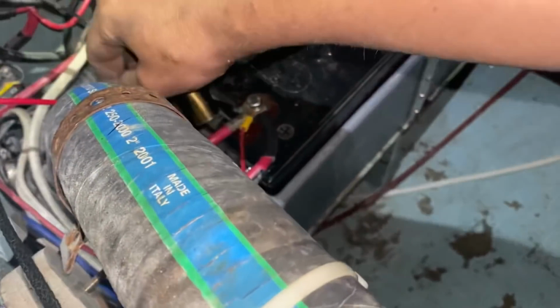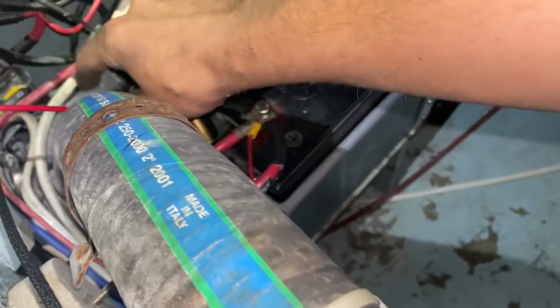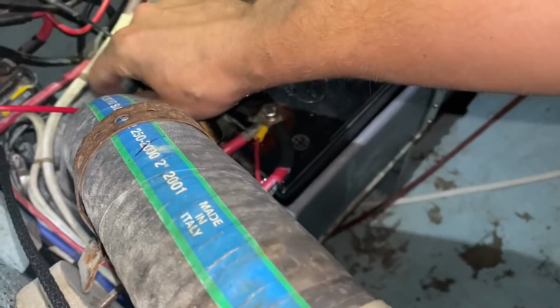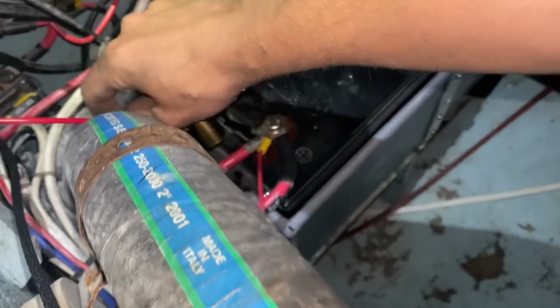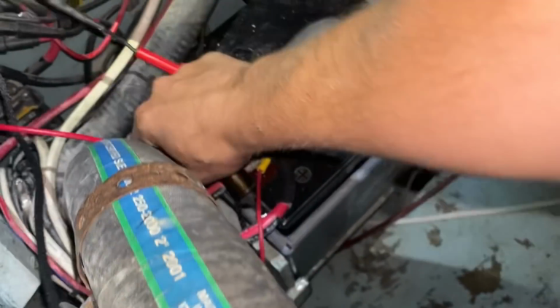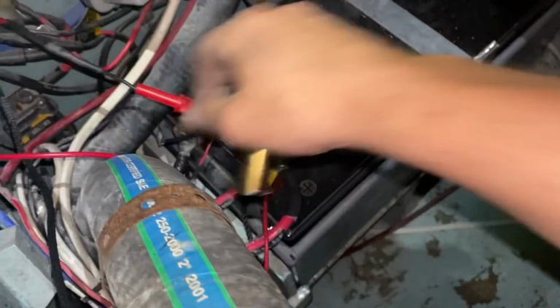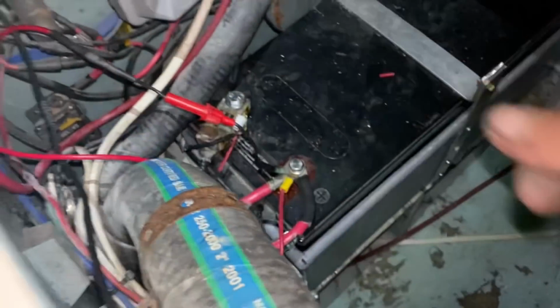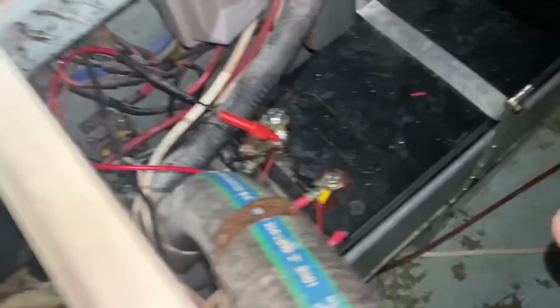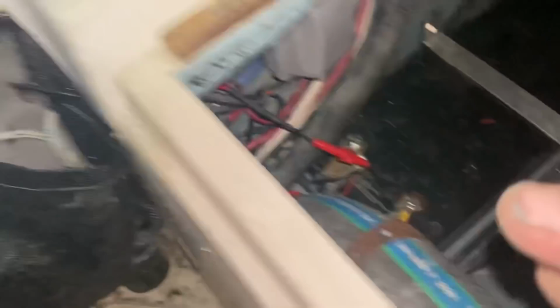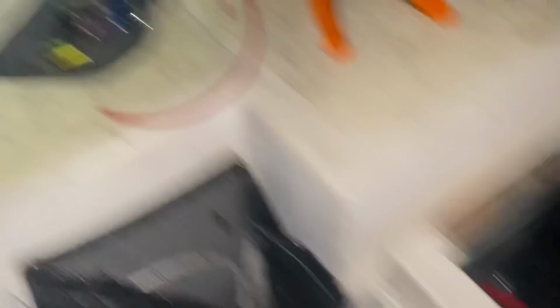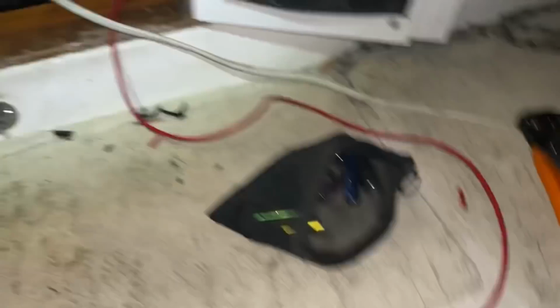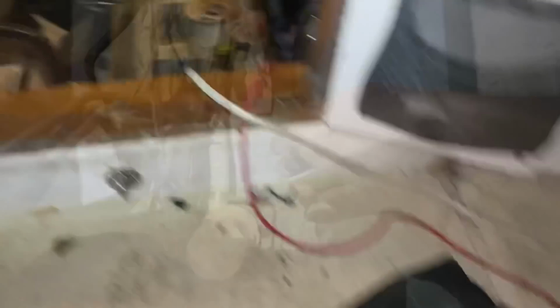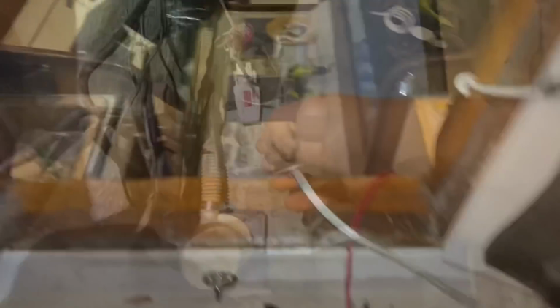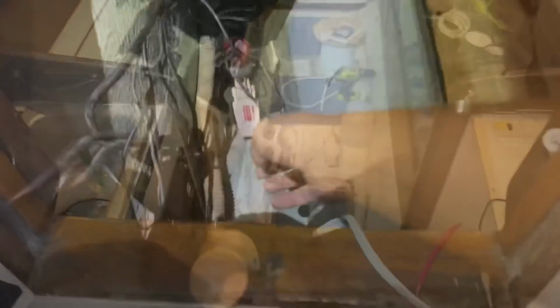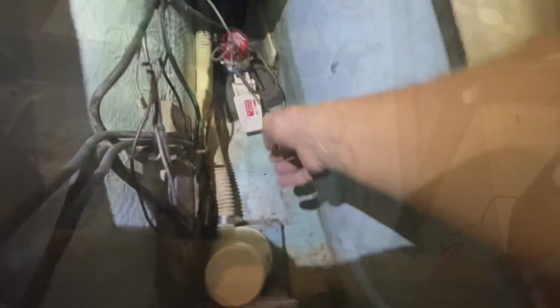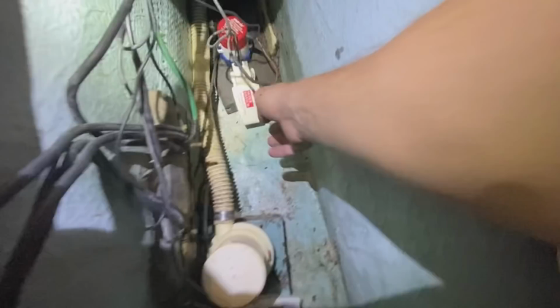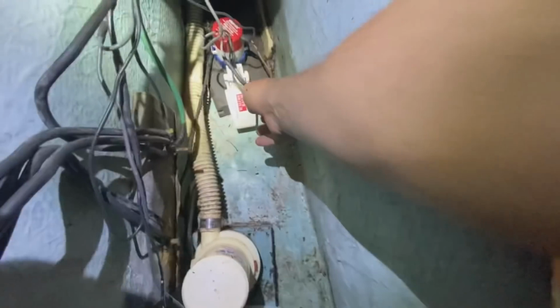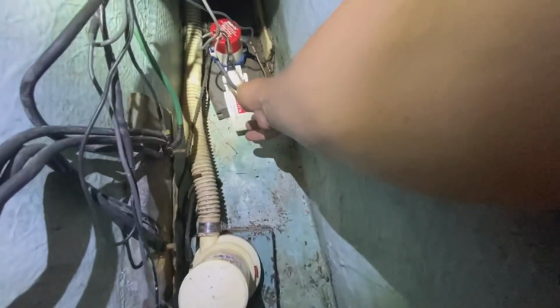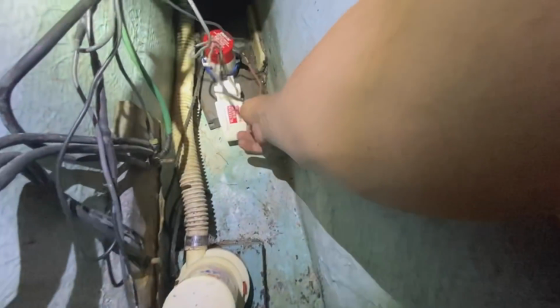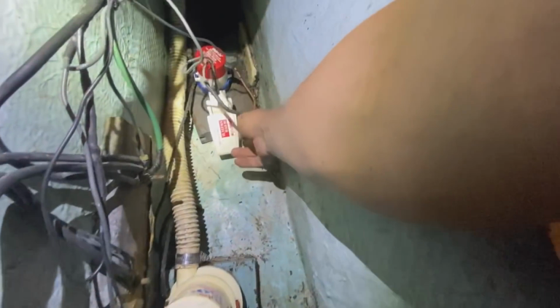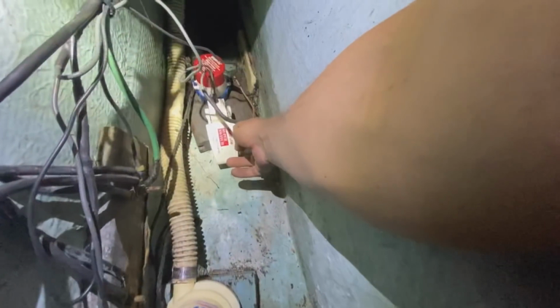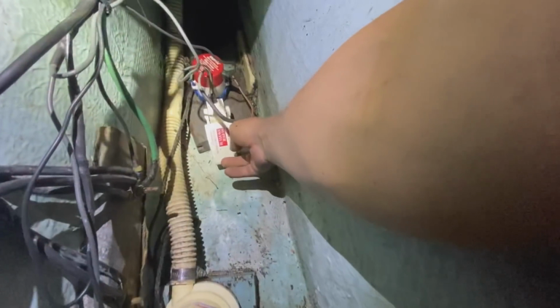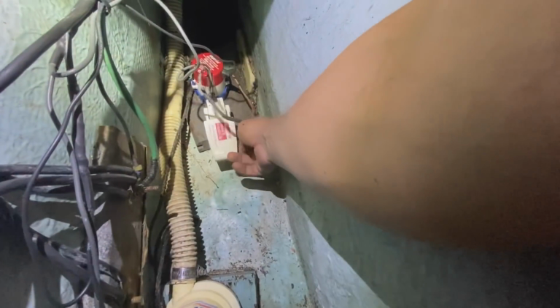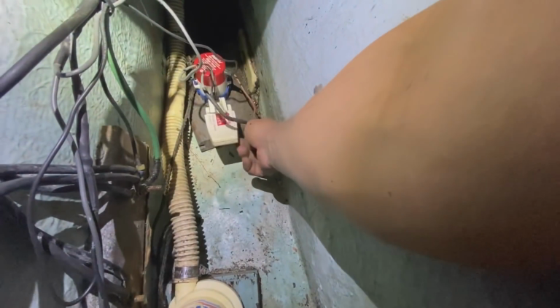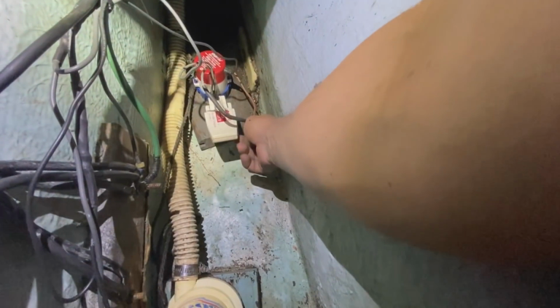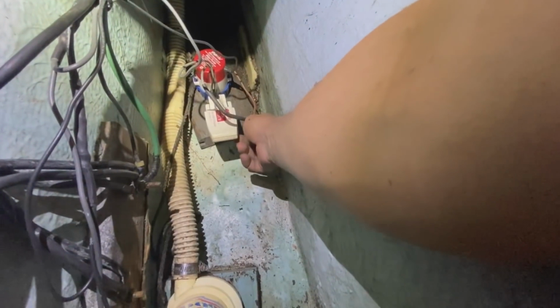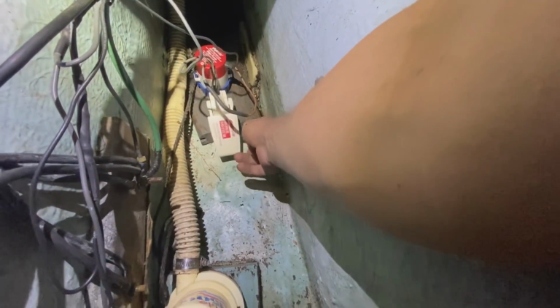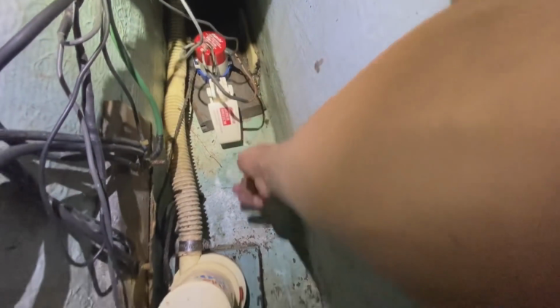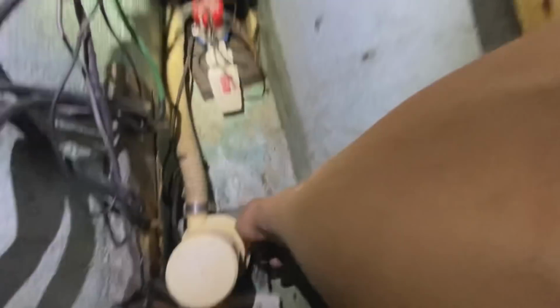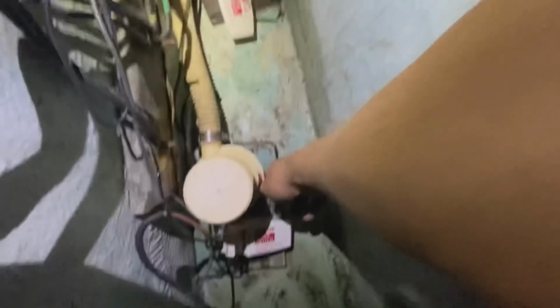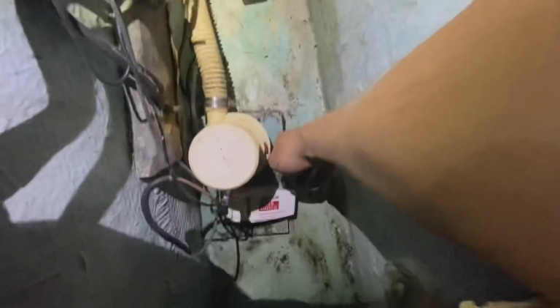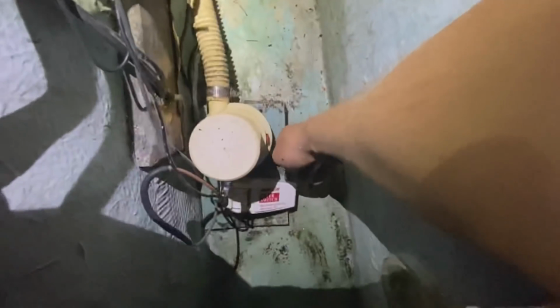The bilge pumps are hooked up — let's see if they work. Primary bilge pump — yes. Secondary — awesome.